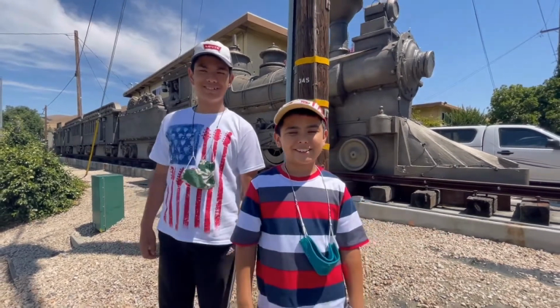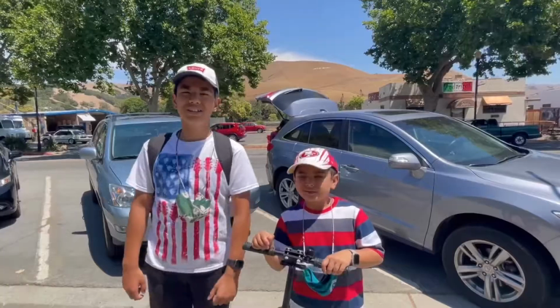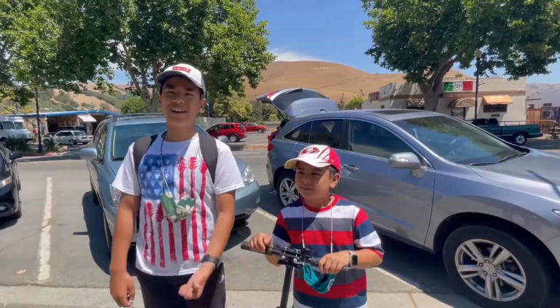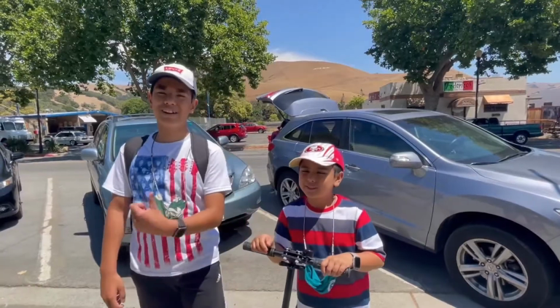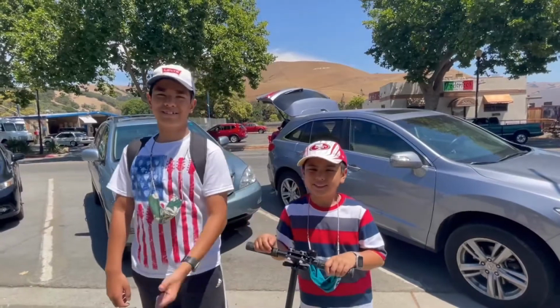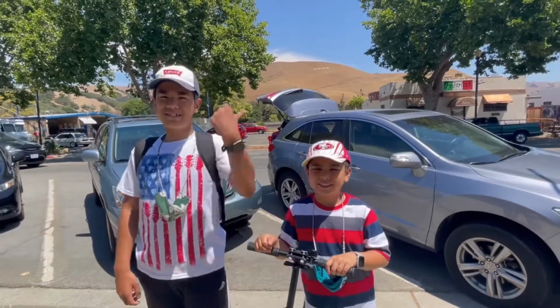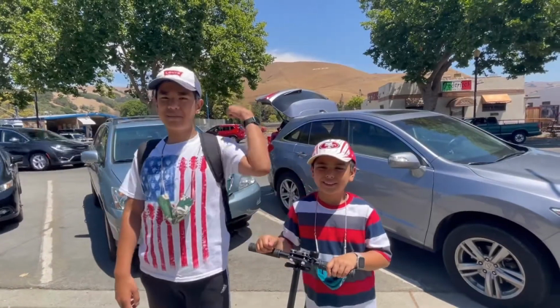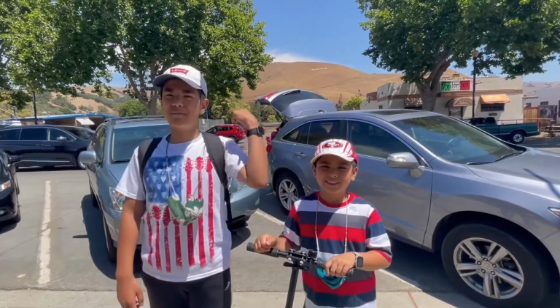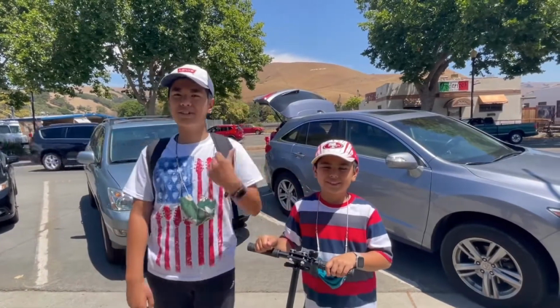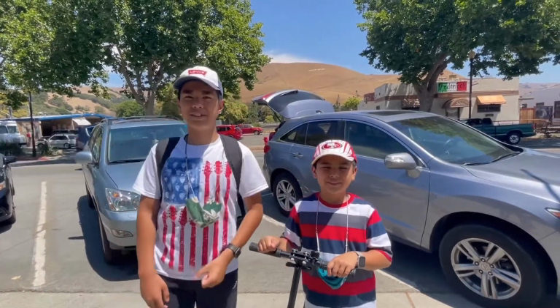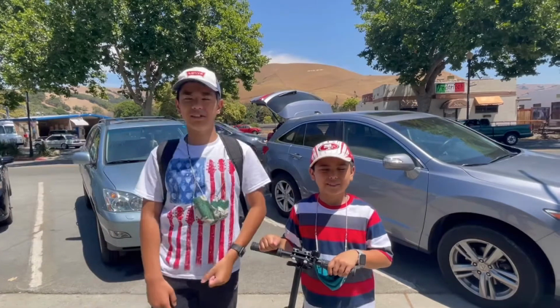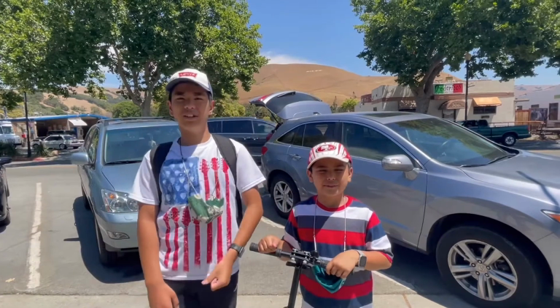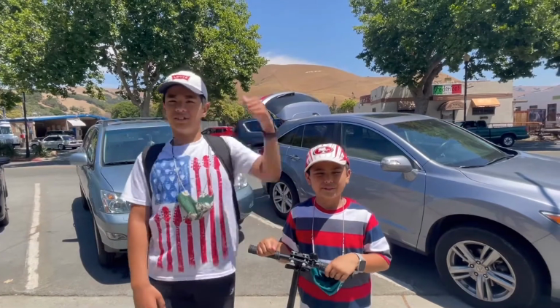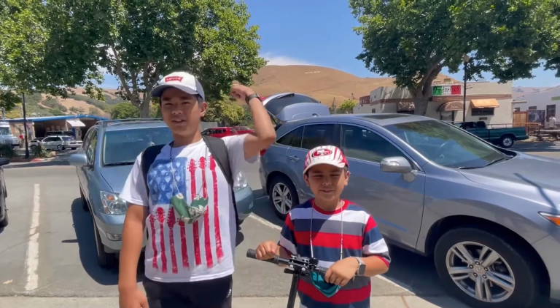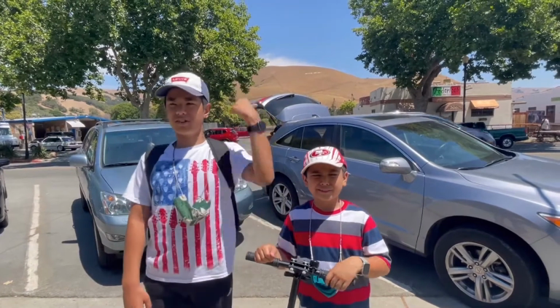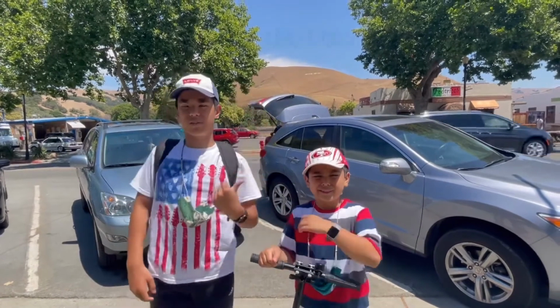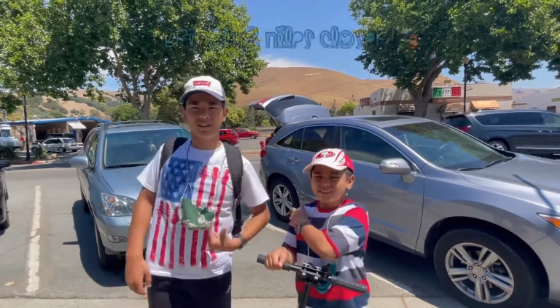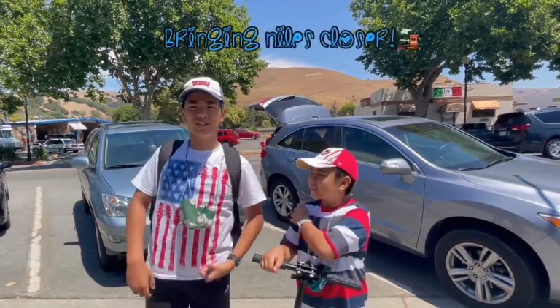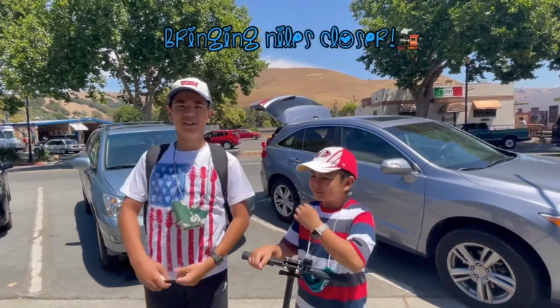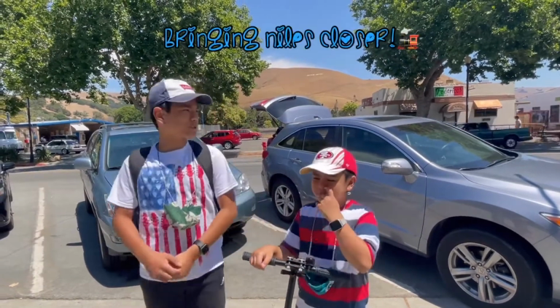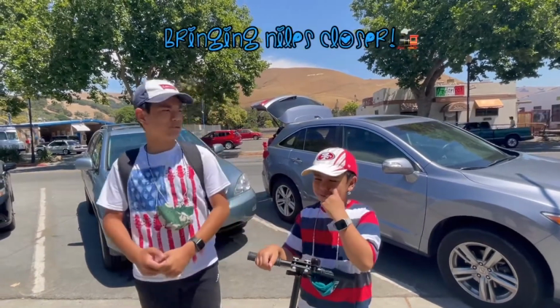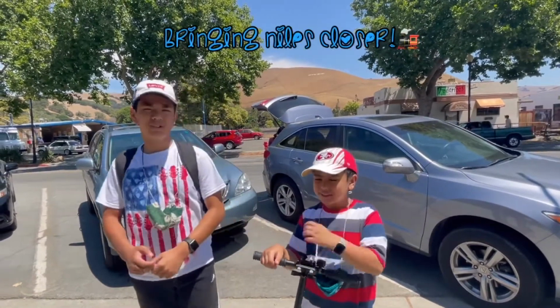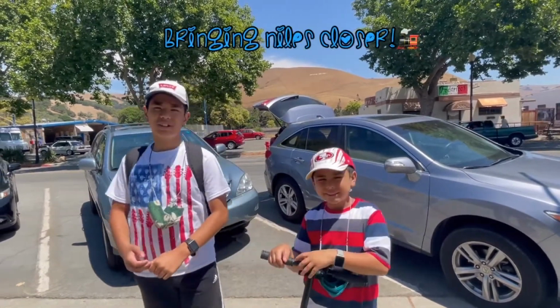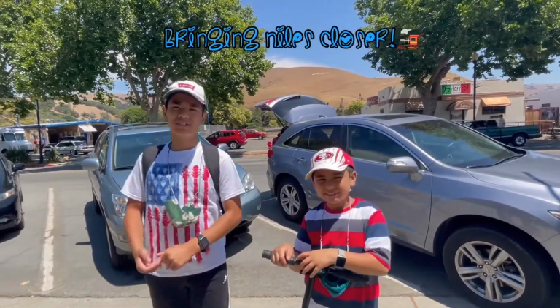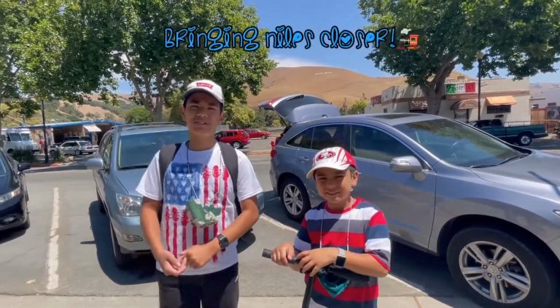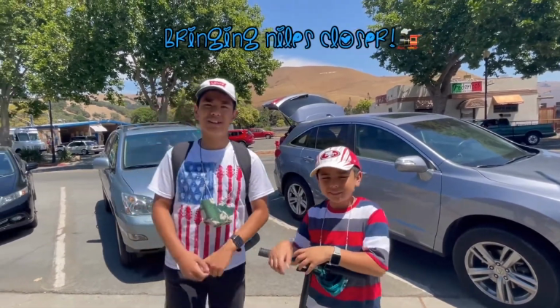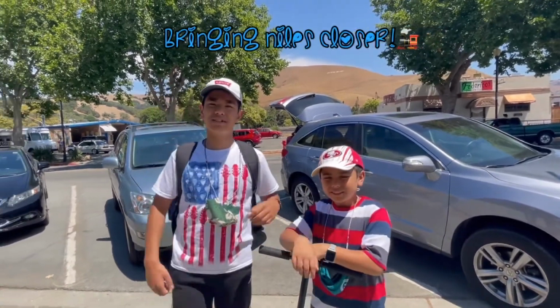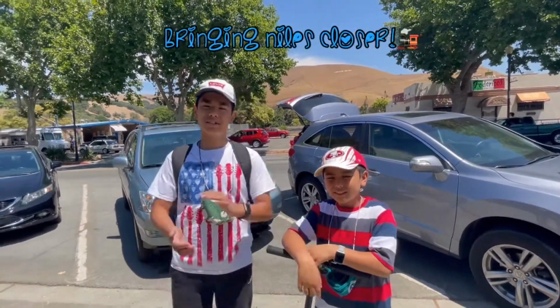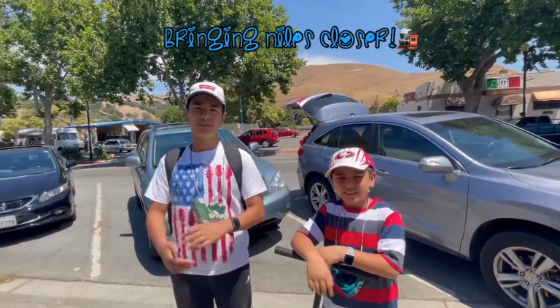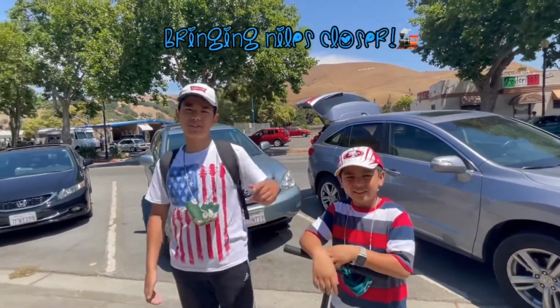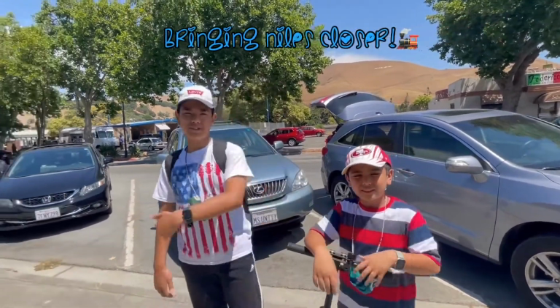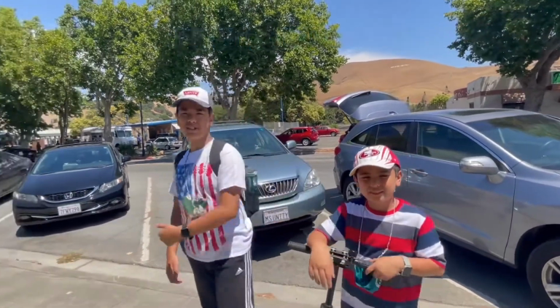See behind me — see the little 'Niles' carved on the hill? Pretty cool. Let's go explore this town.